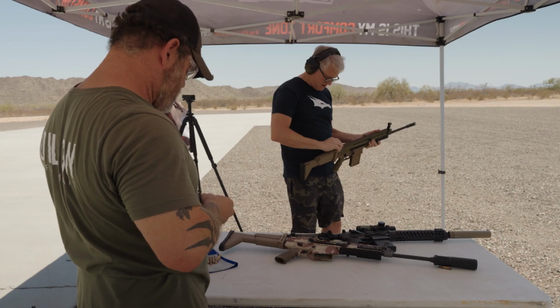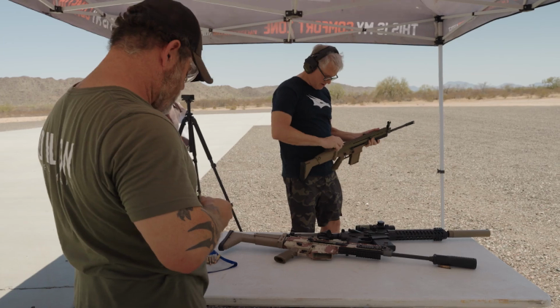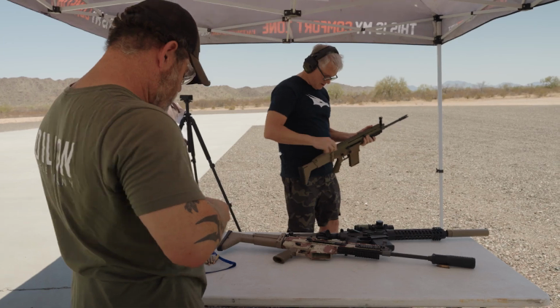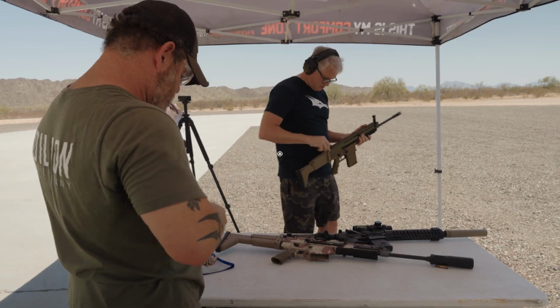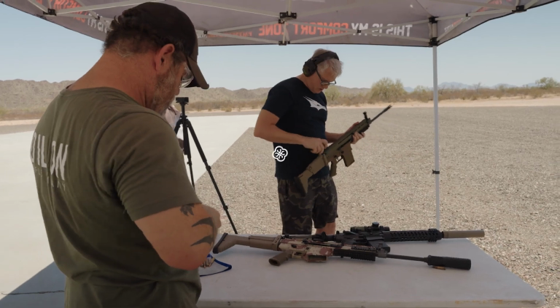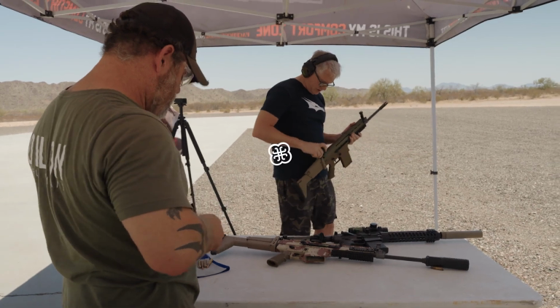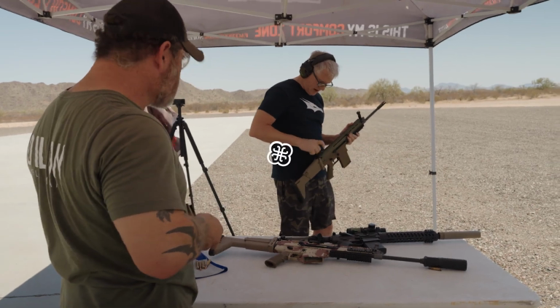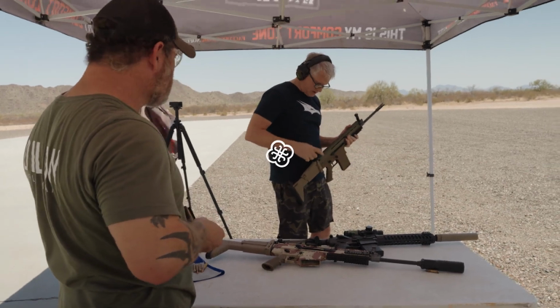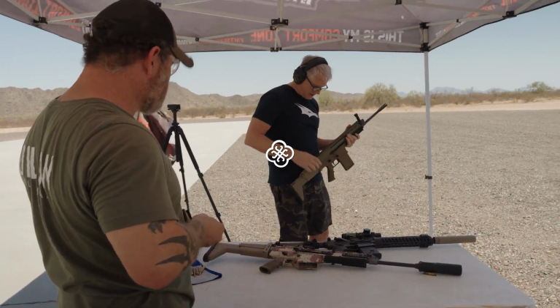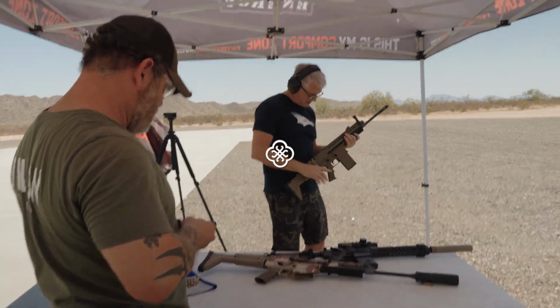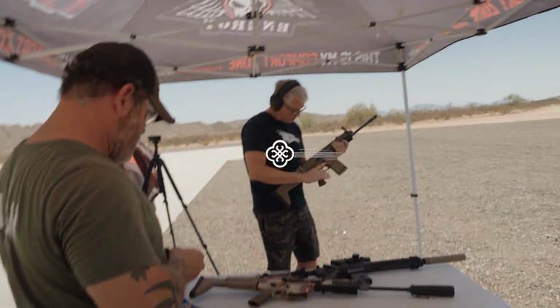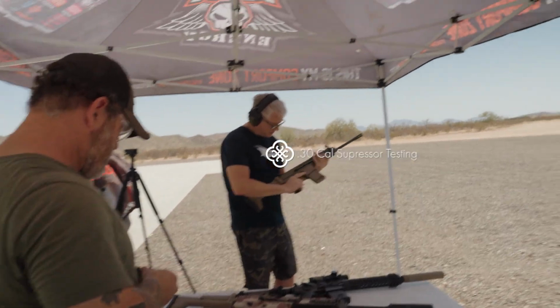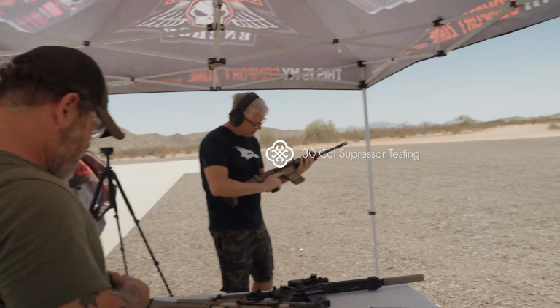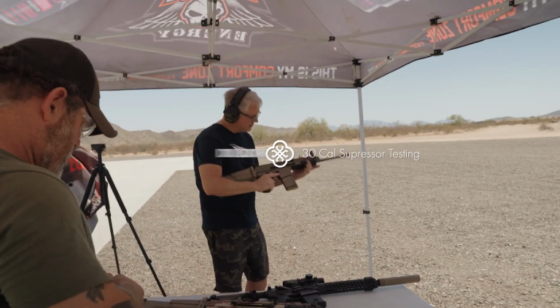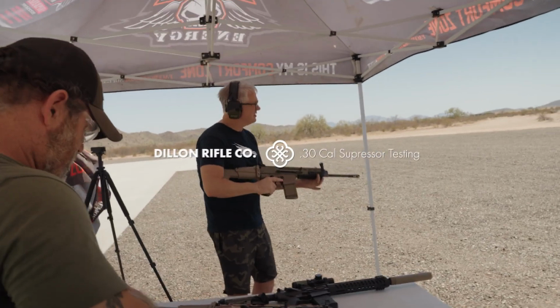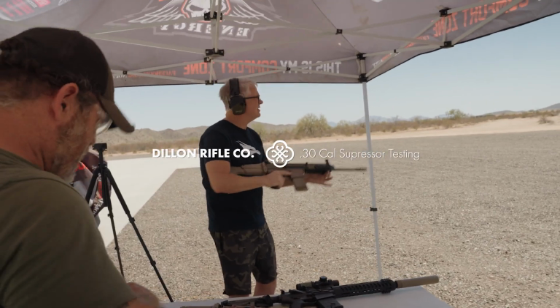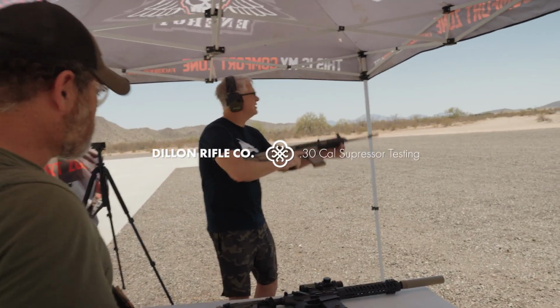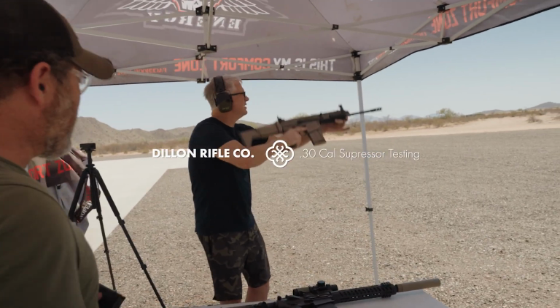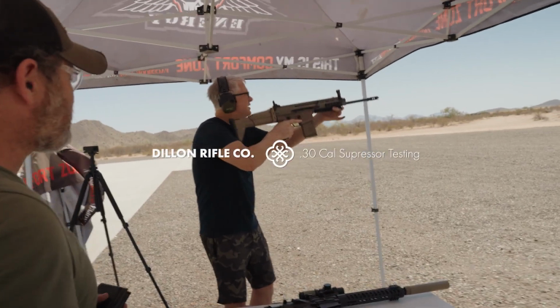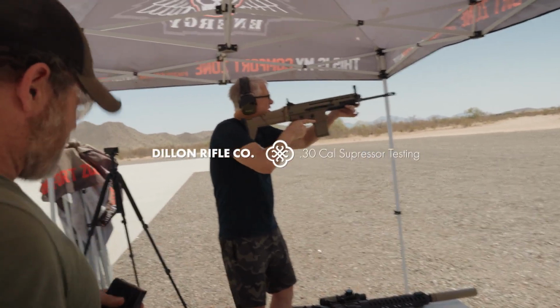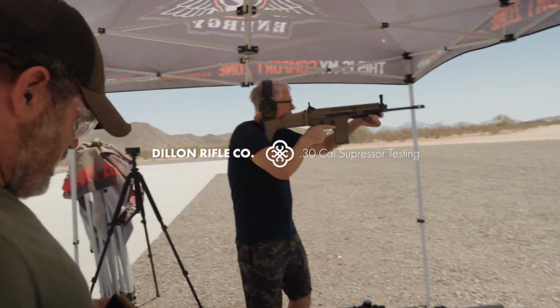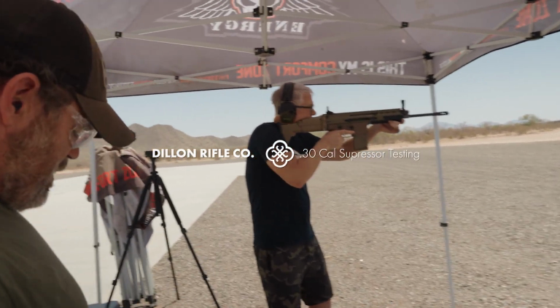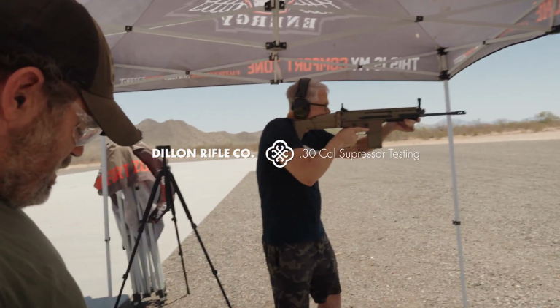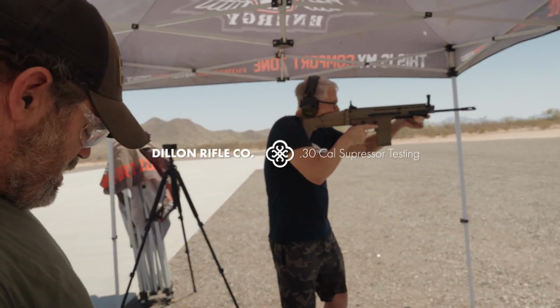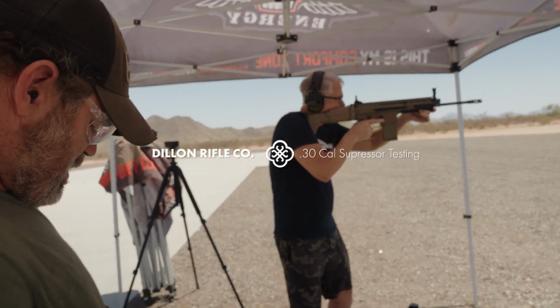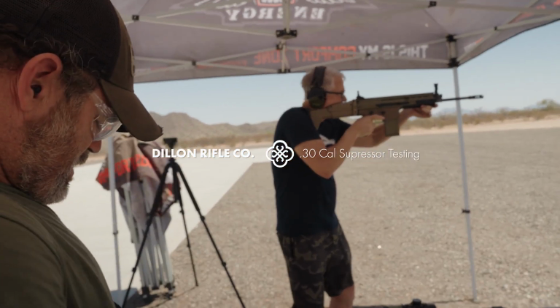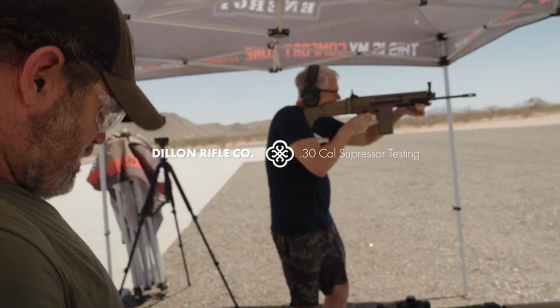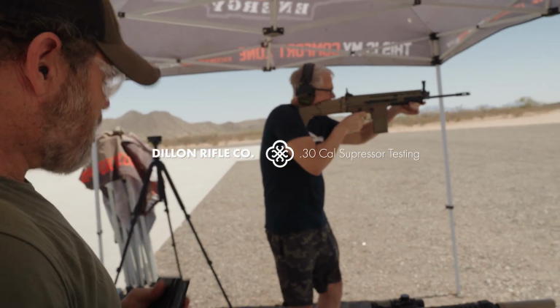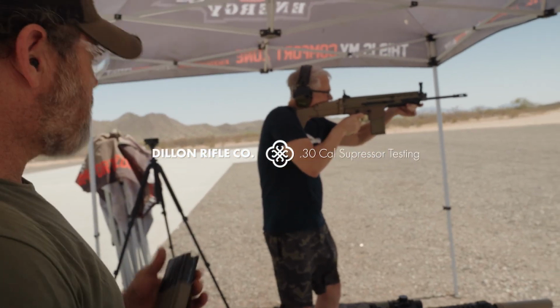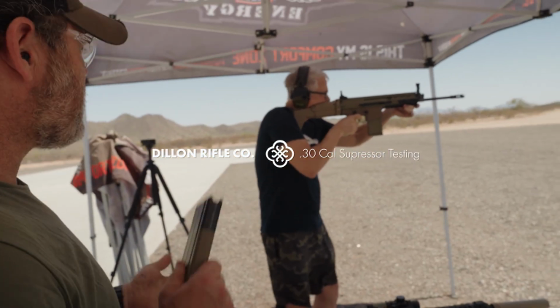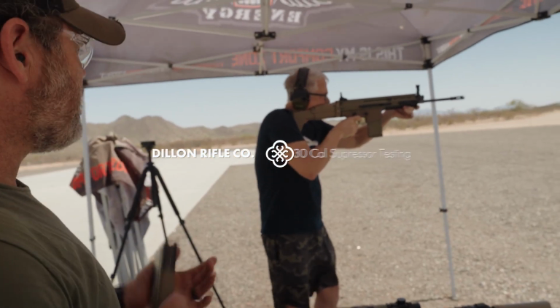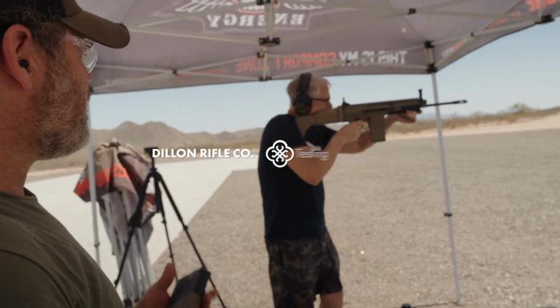Who uses iron sights anymore? Jesus. That's Matt's. No optic on there.